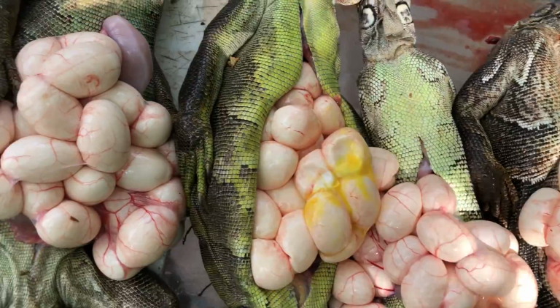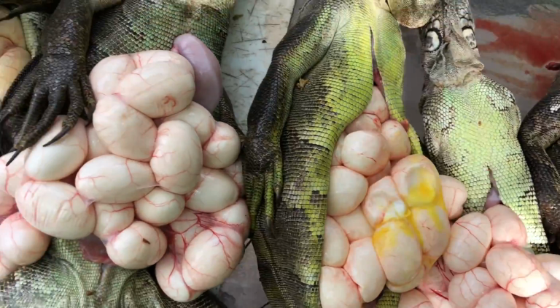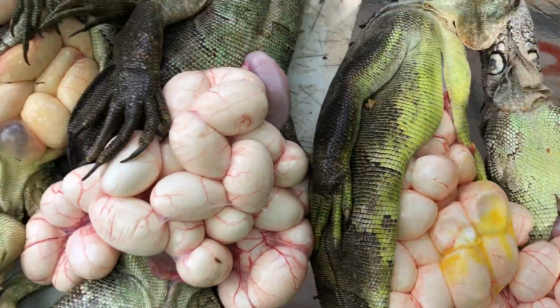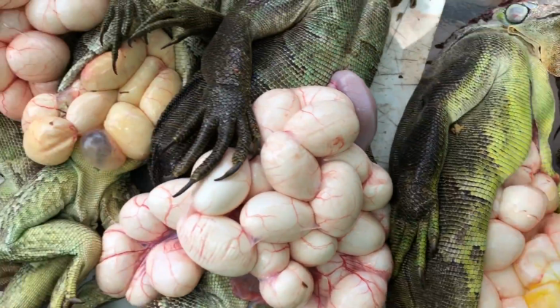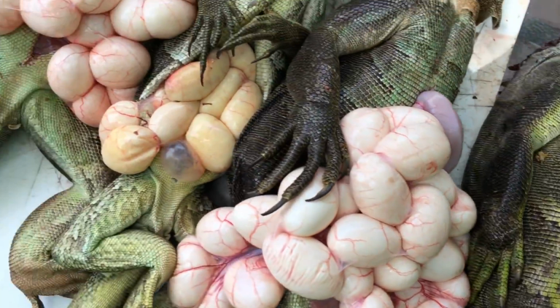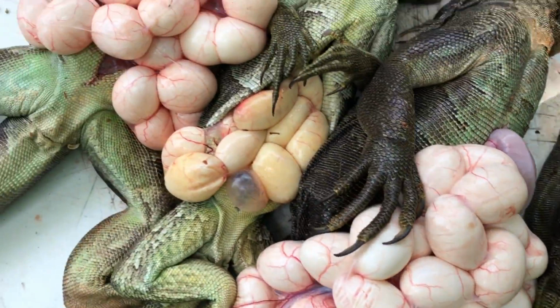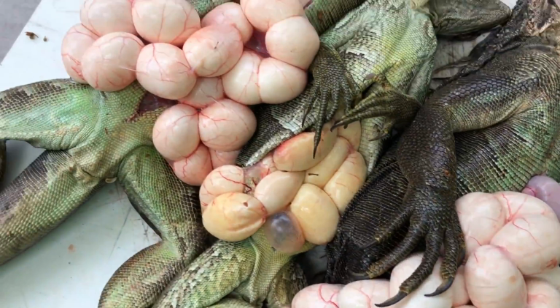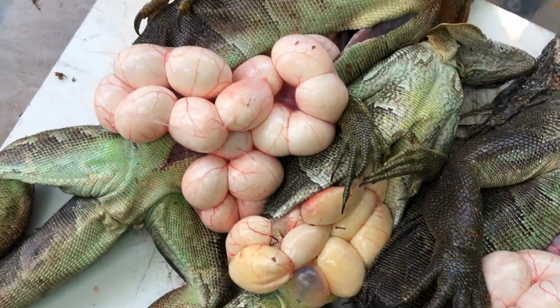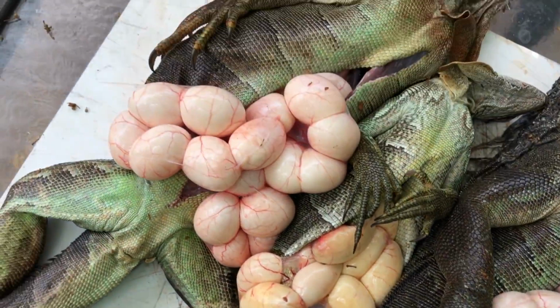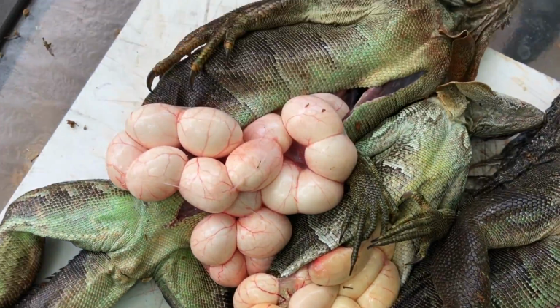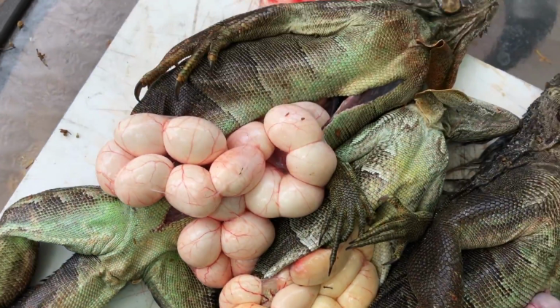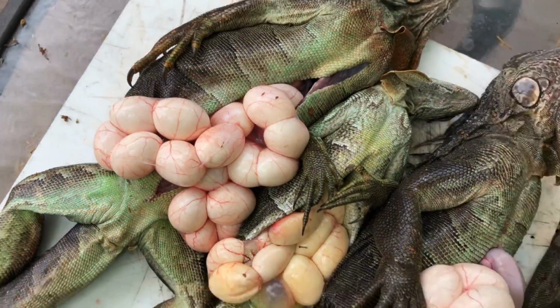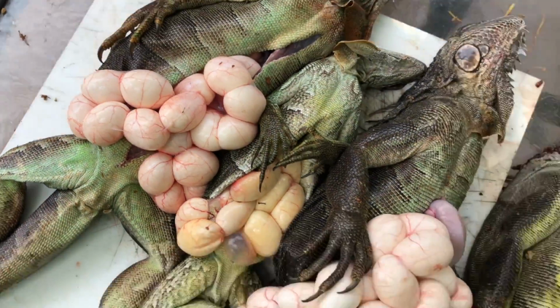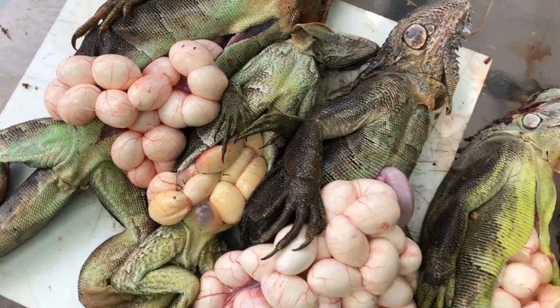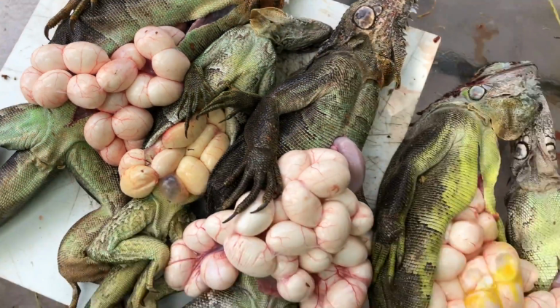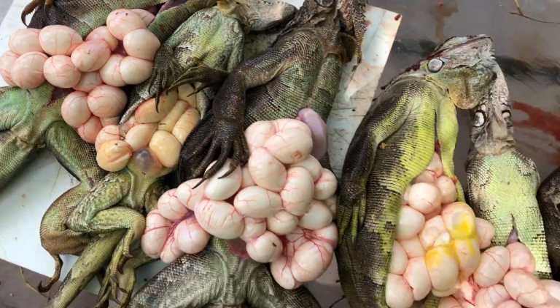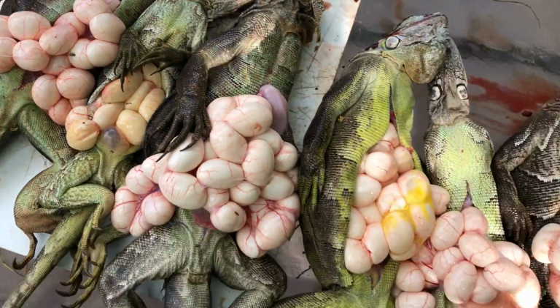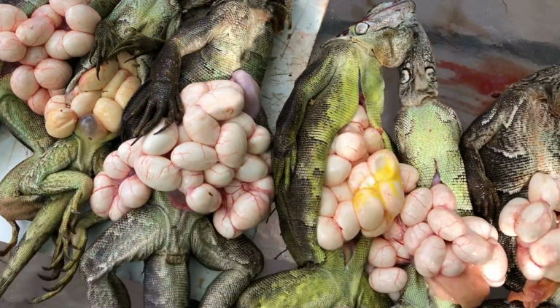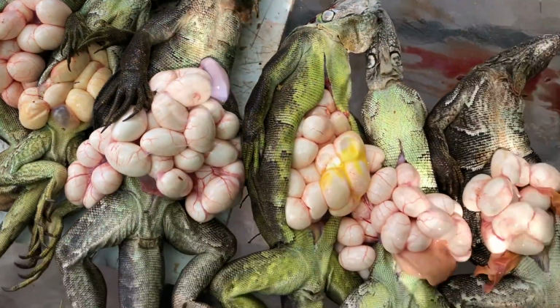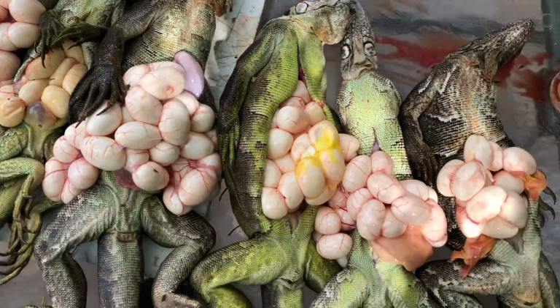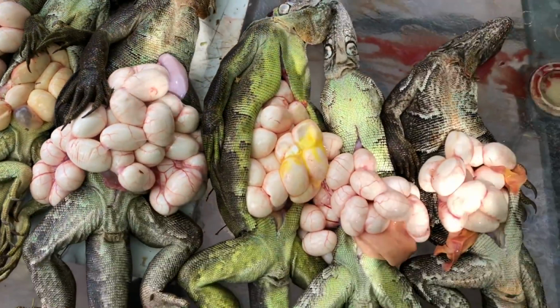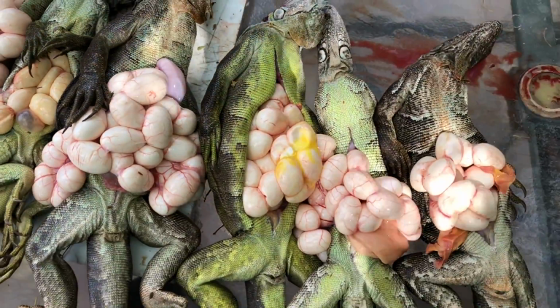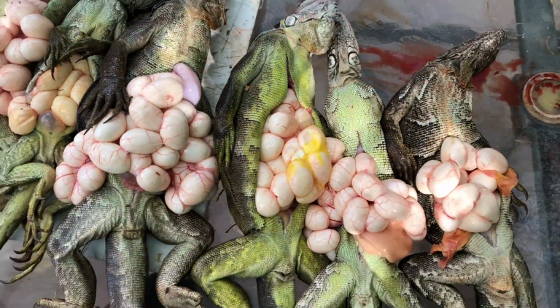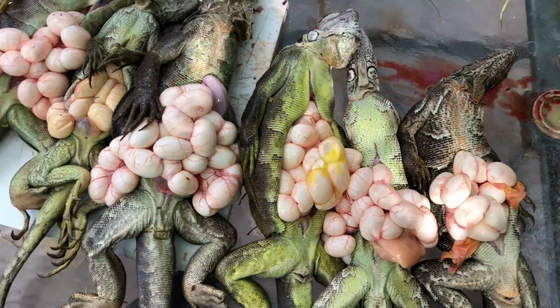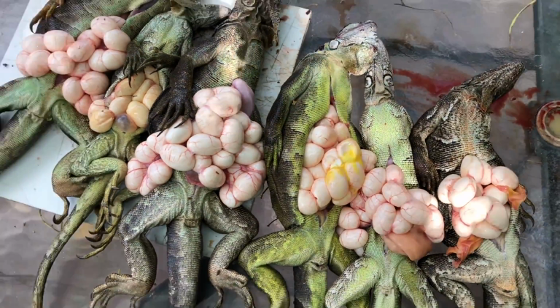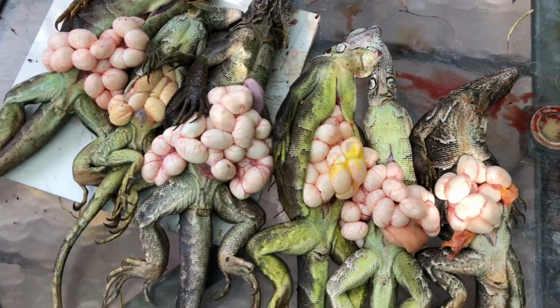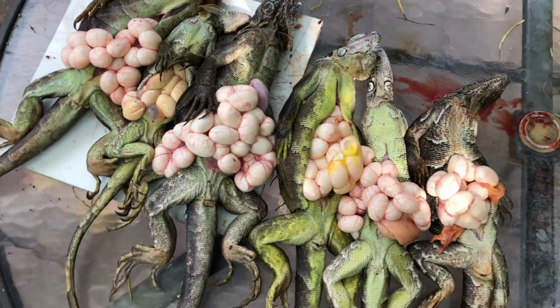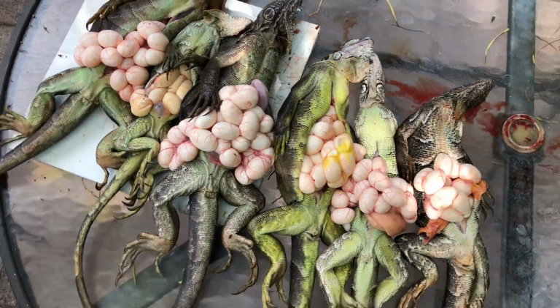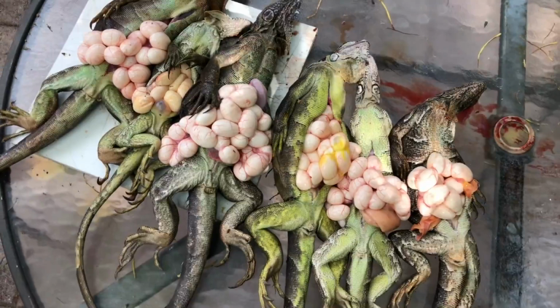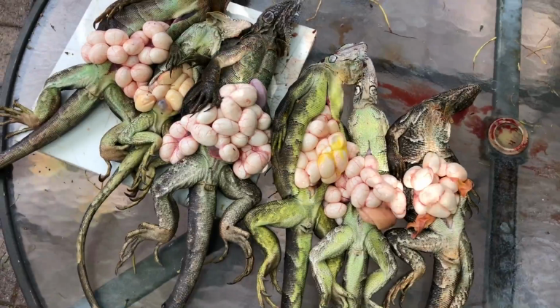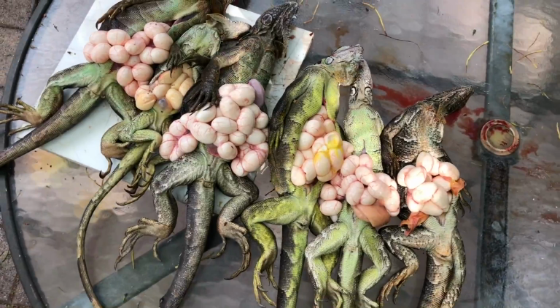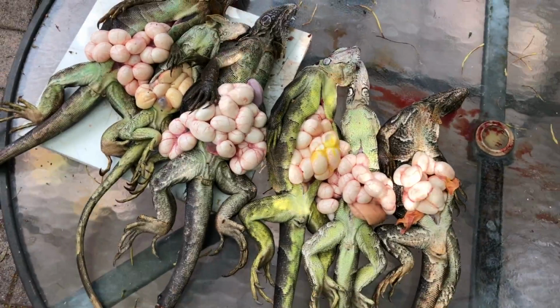Hey guys, it's your boy the Iguana Man and today we are going to count all these eggs. Like, comment, and subscribe if you're new, stay tuned.